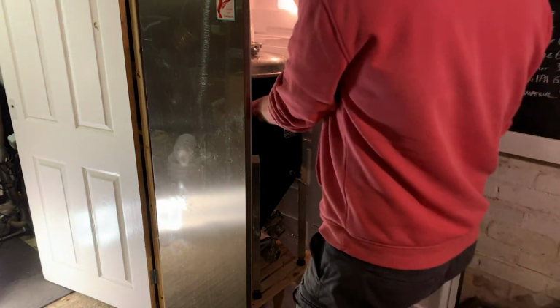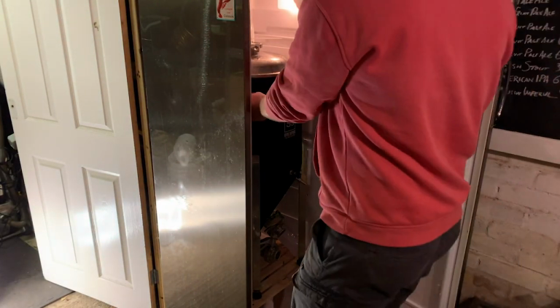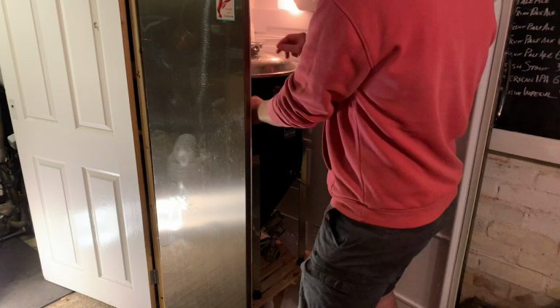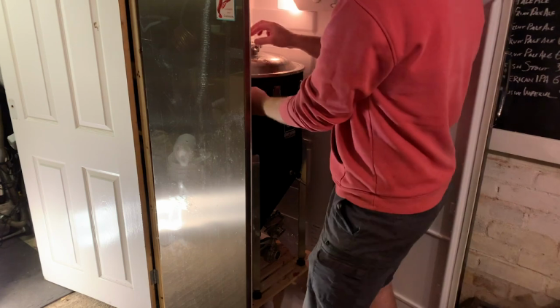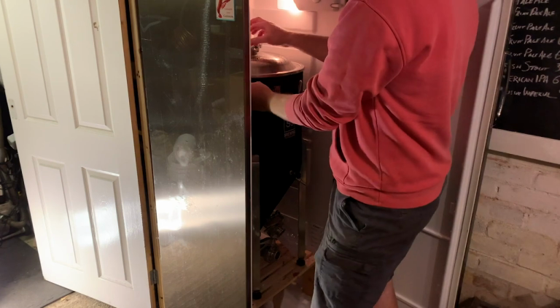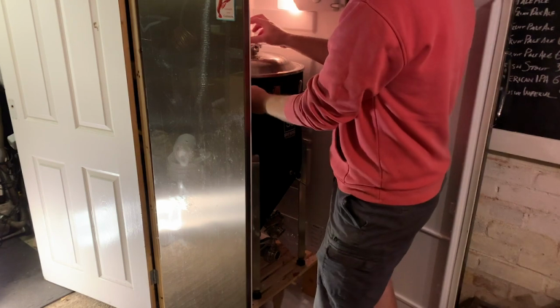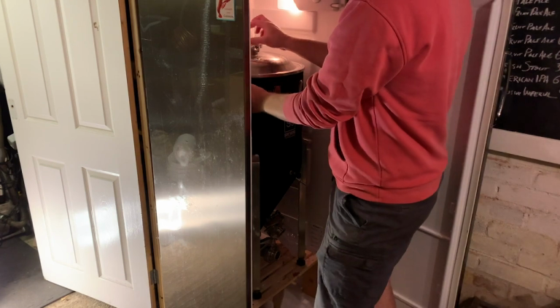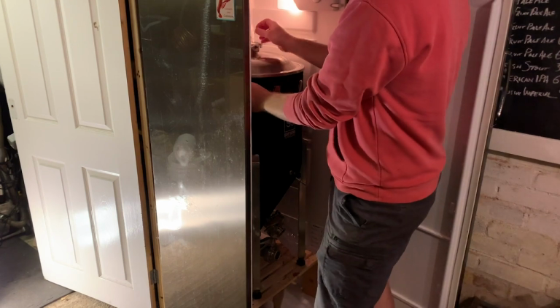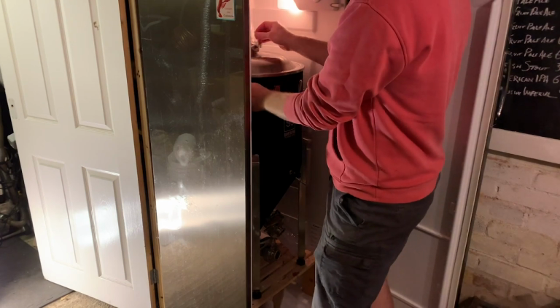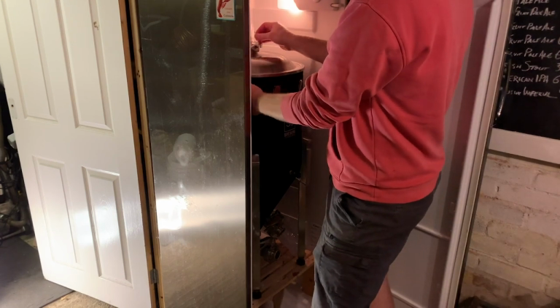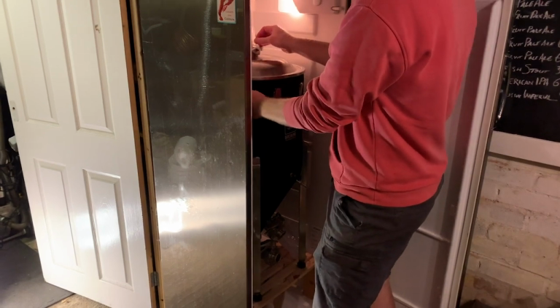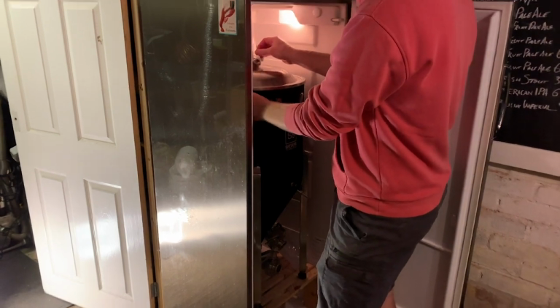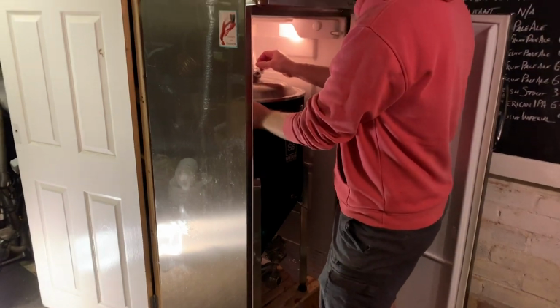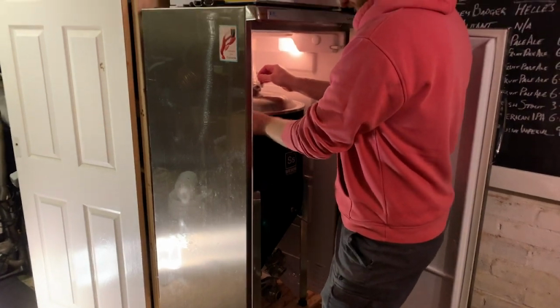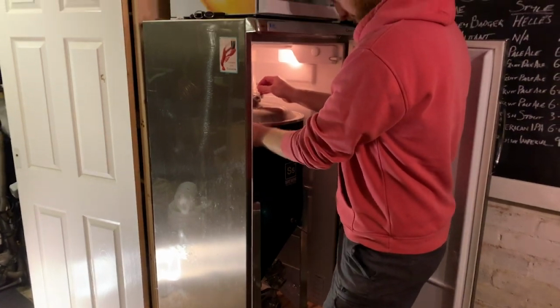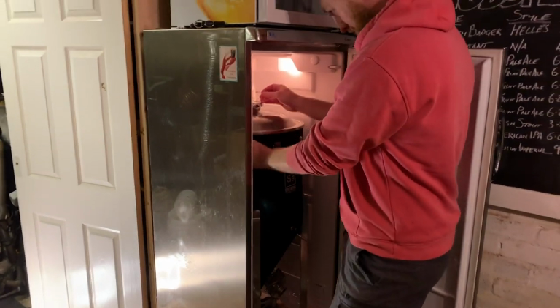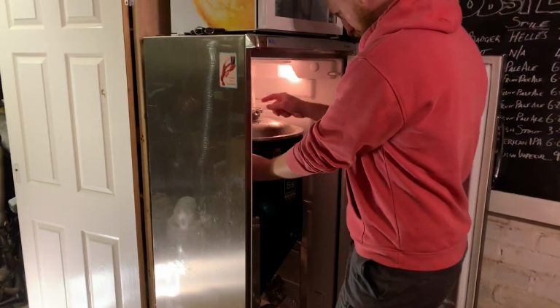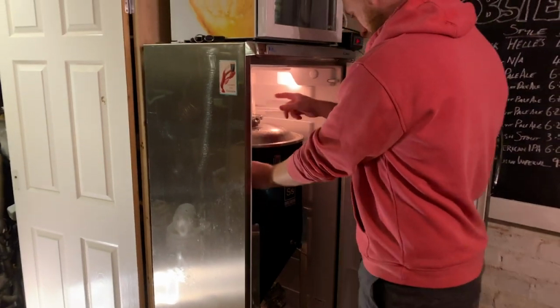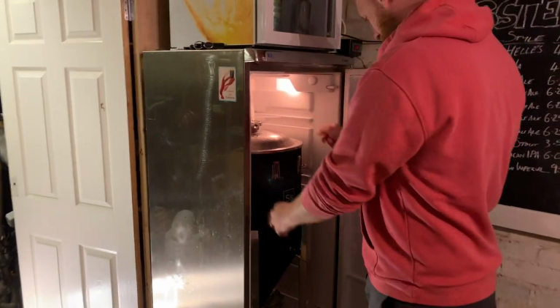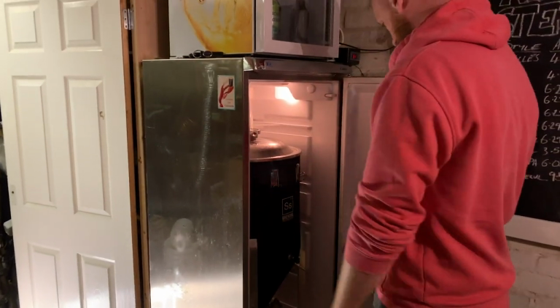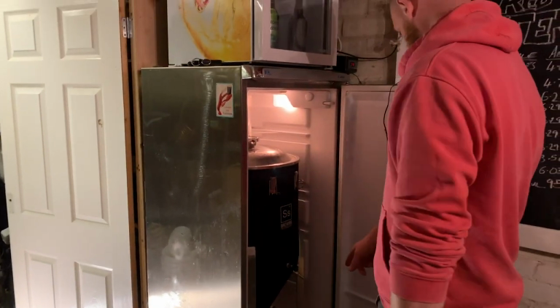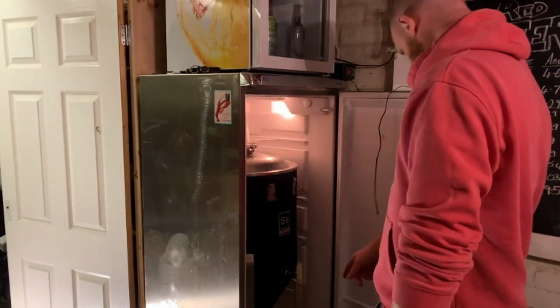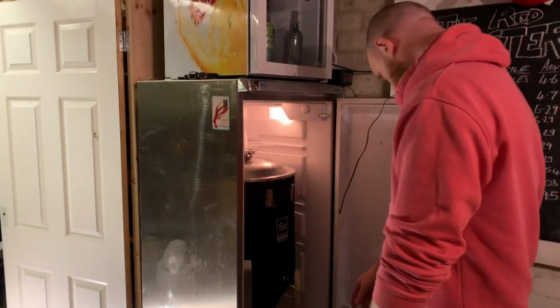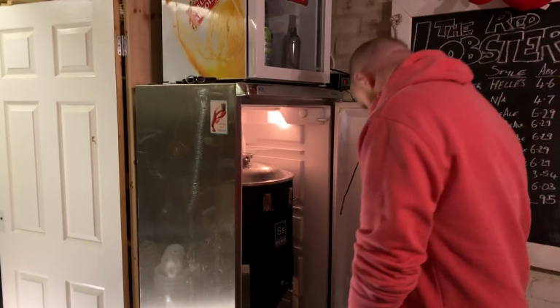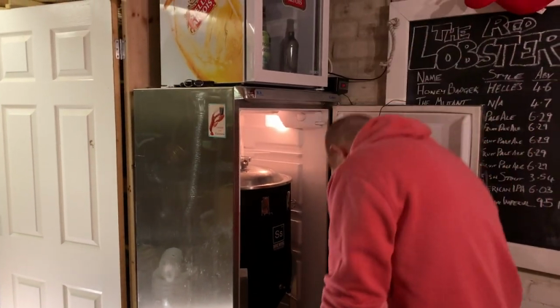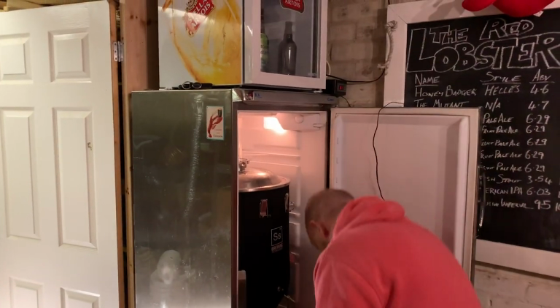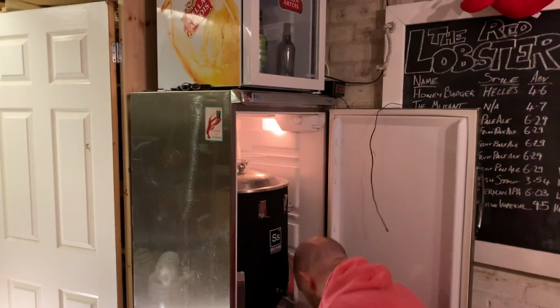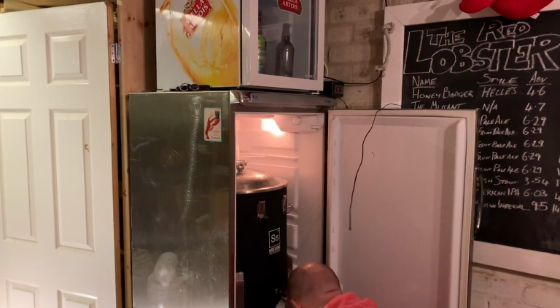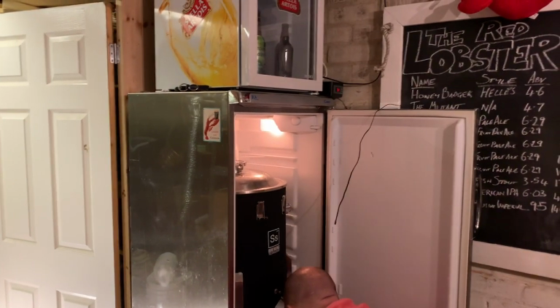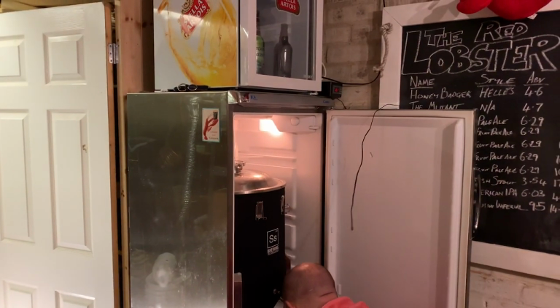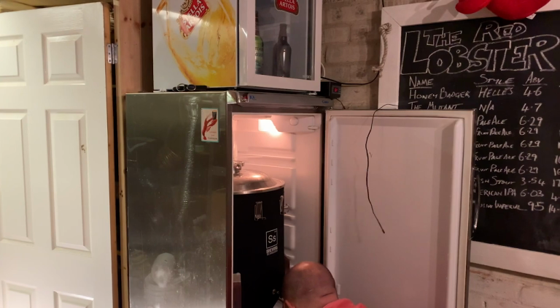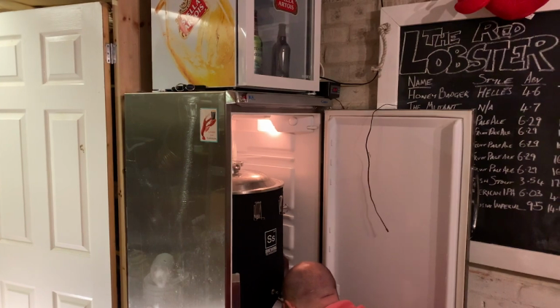And then we just seal up the fermenter. I've gone for a blow-off tube inserted into this tube here.